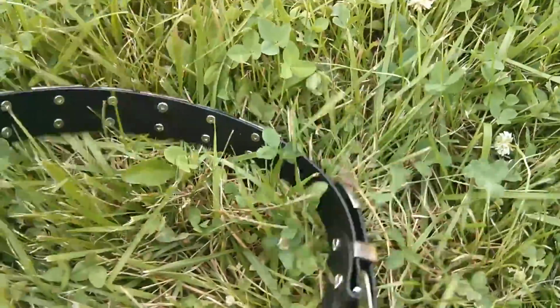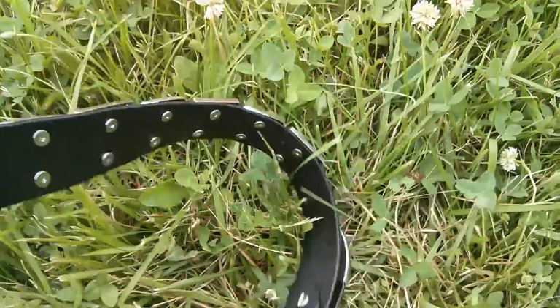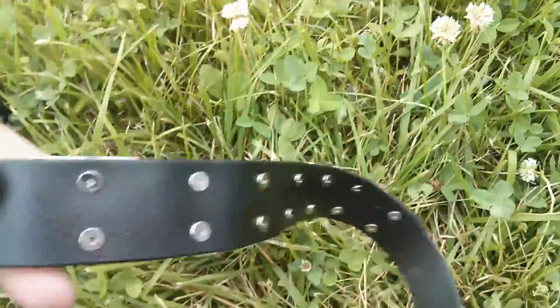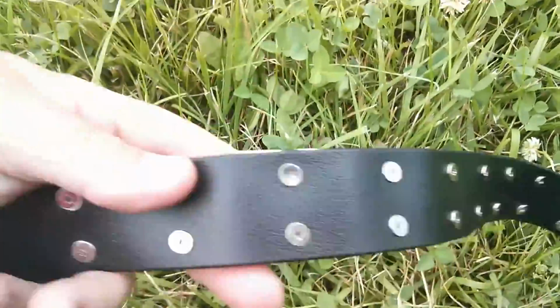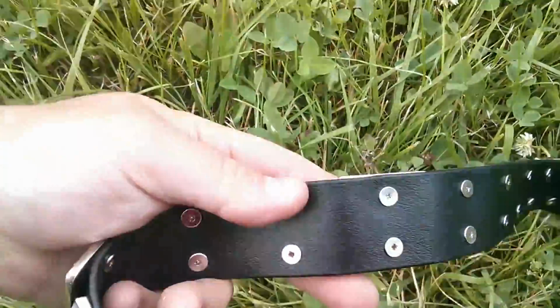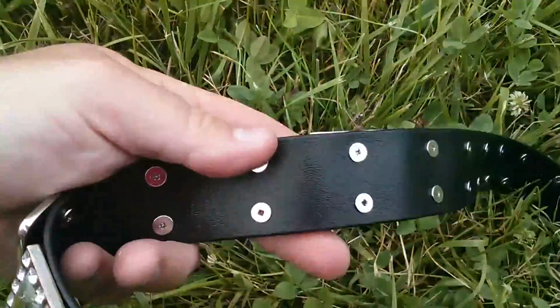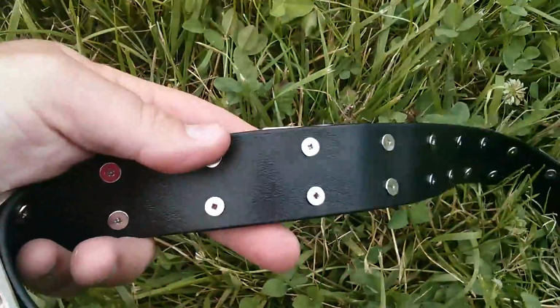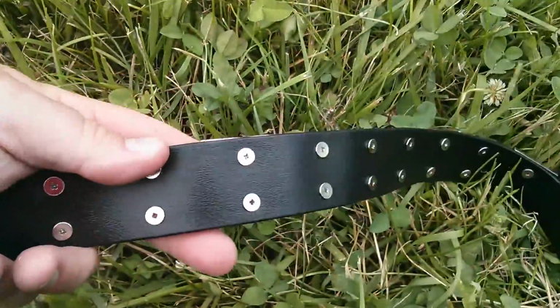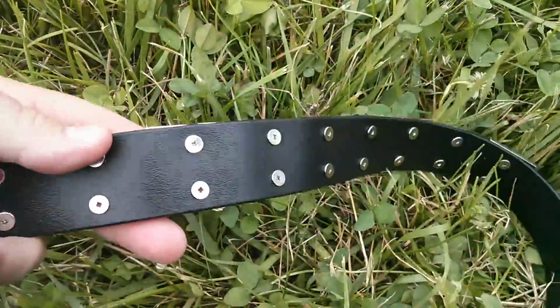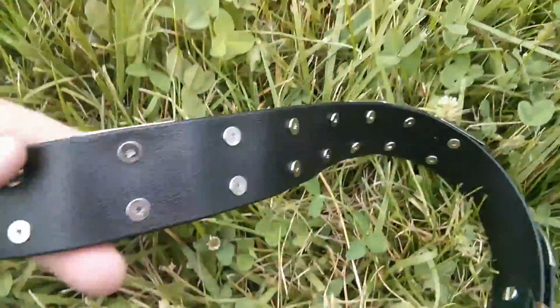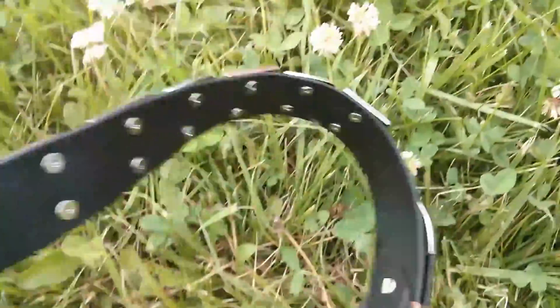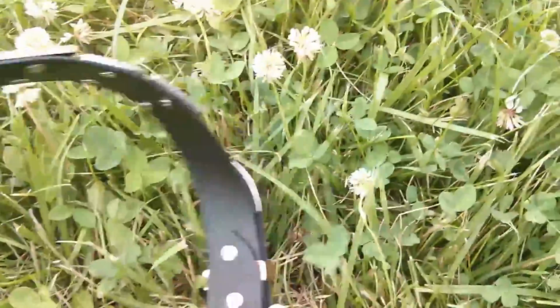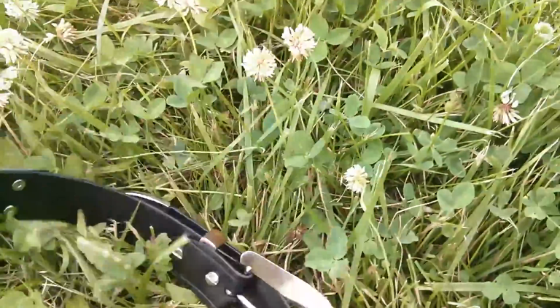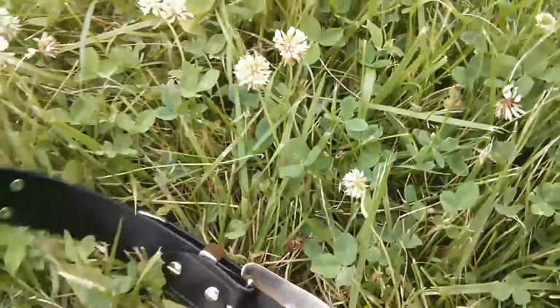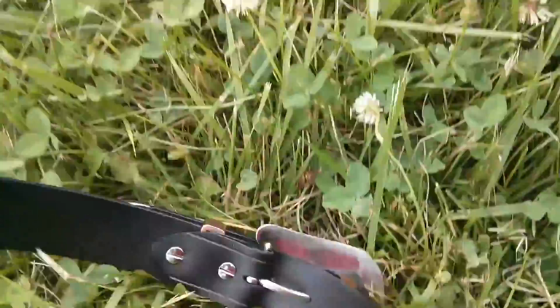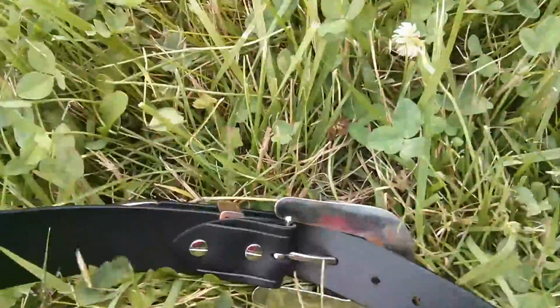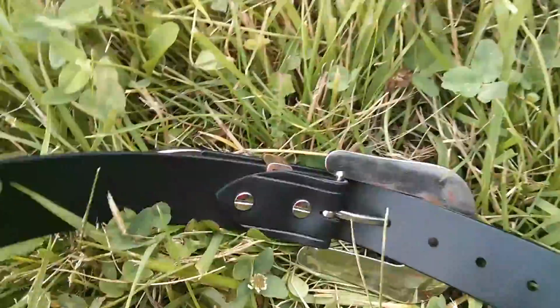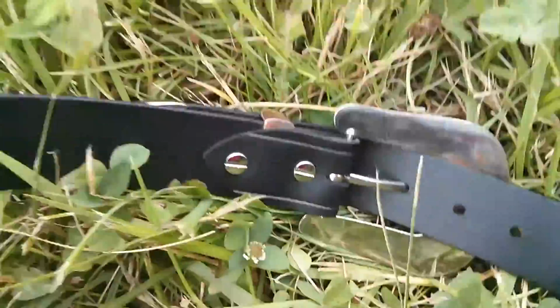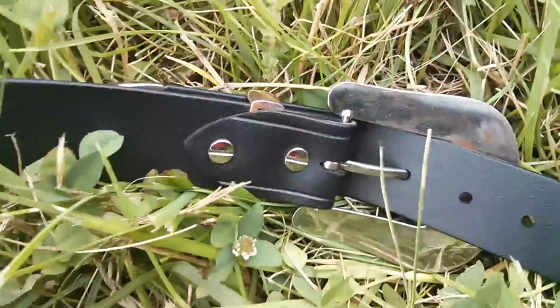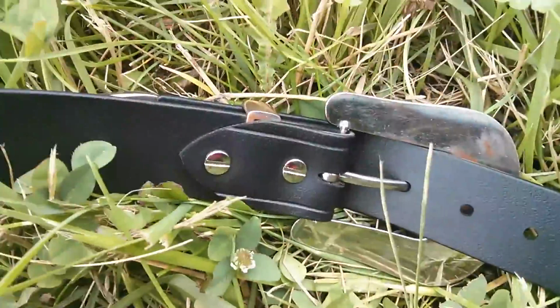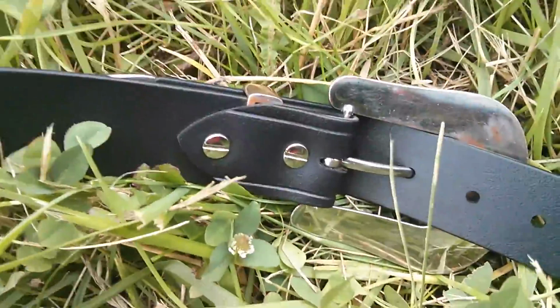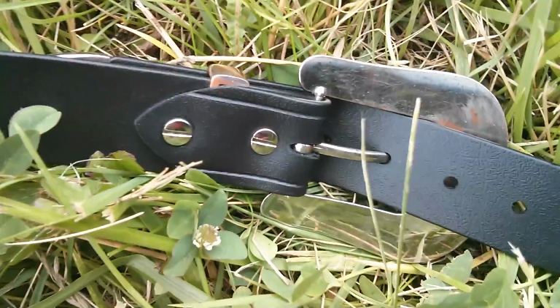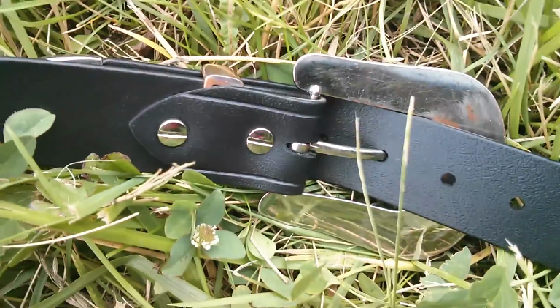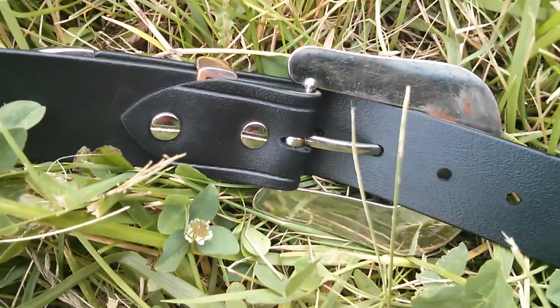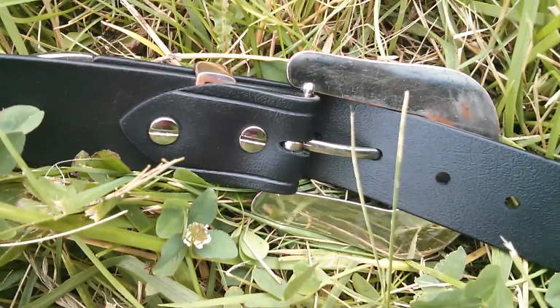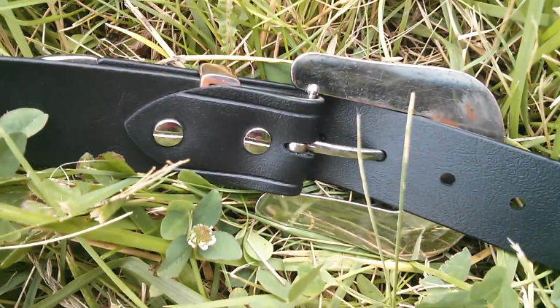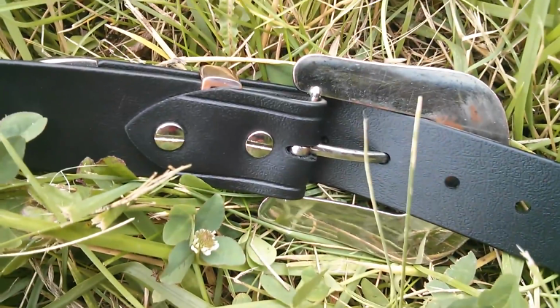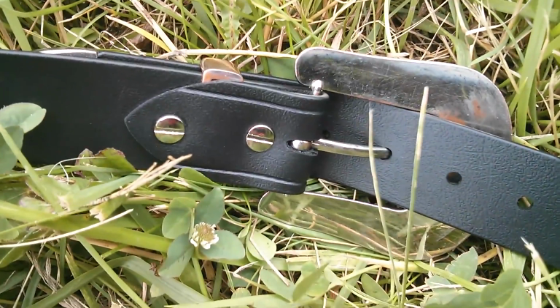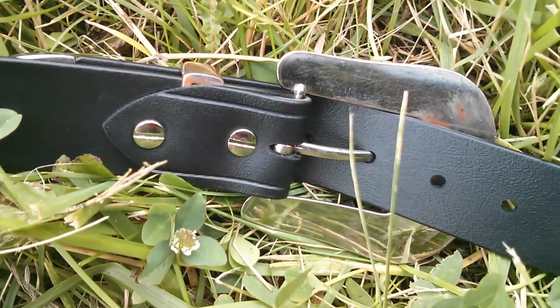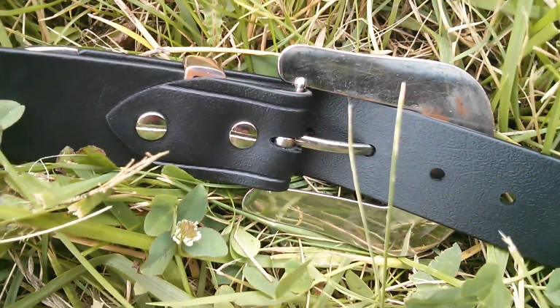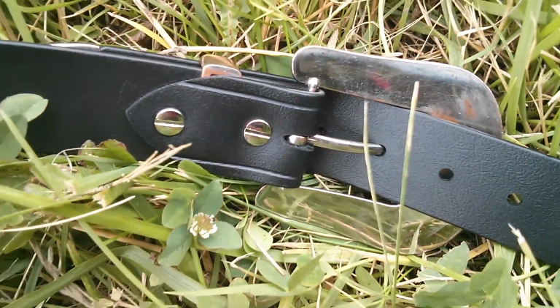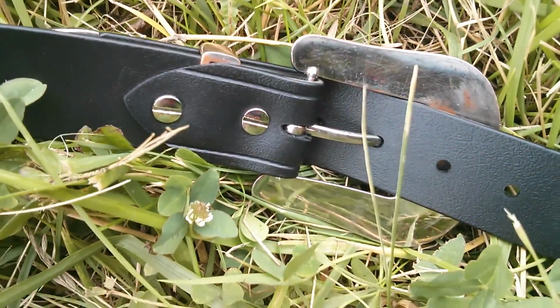You can see each of the conchos has double Chicago screws on the back. We used our standard Chicago screws on the back side of the clasp and the buckle.